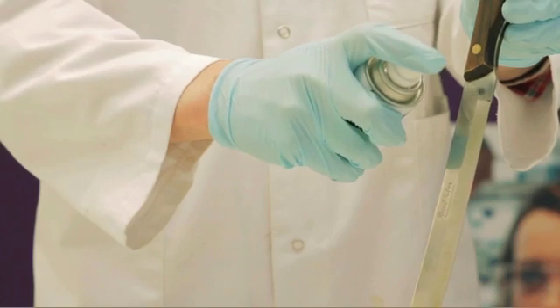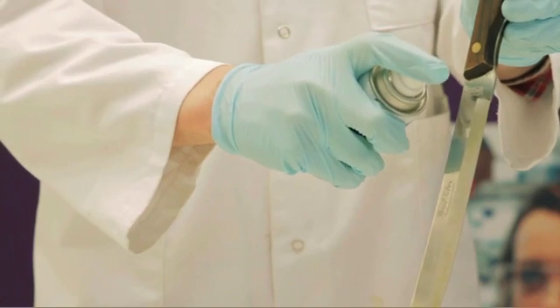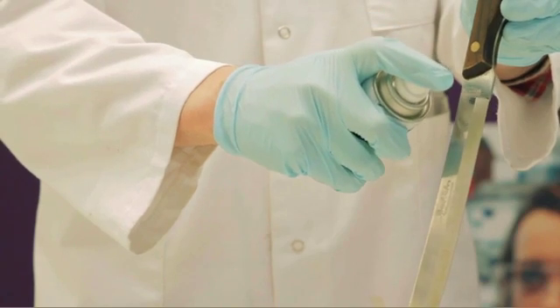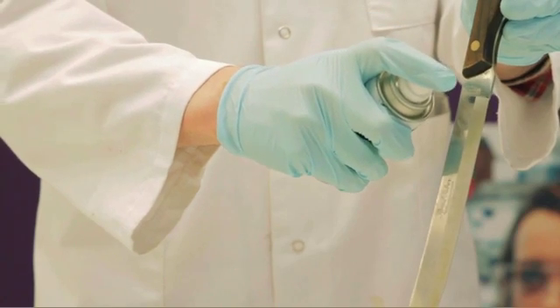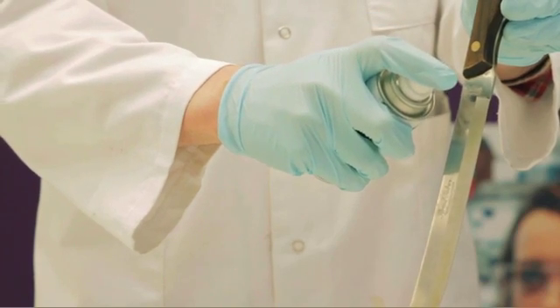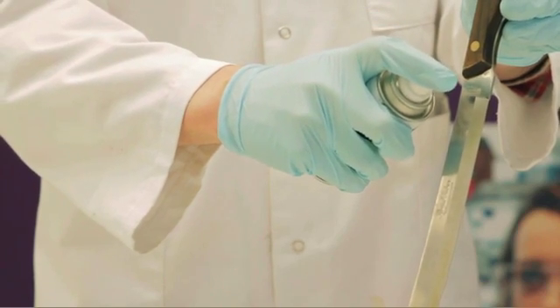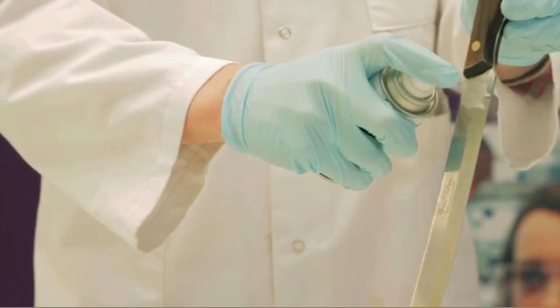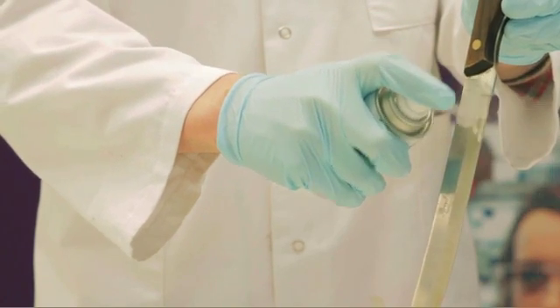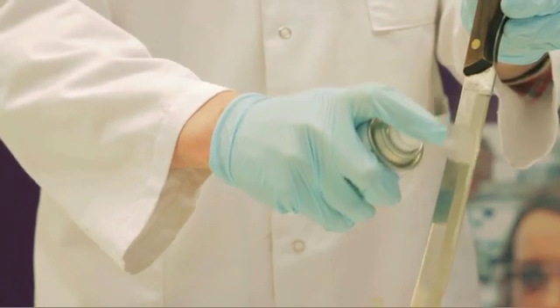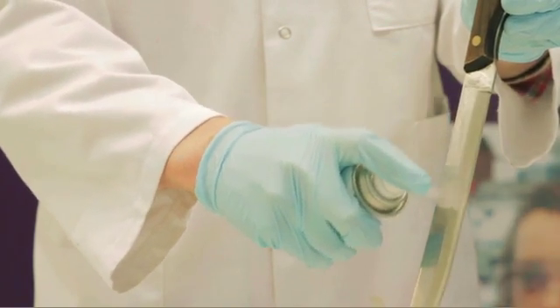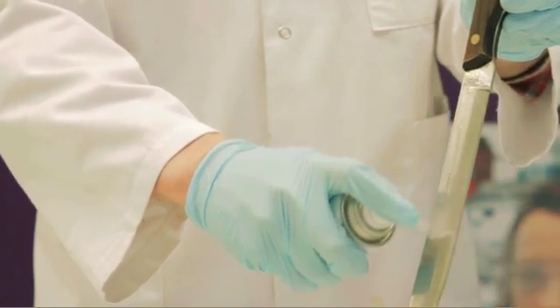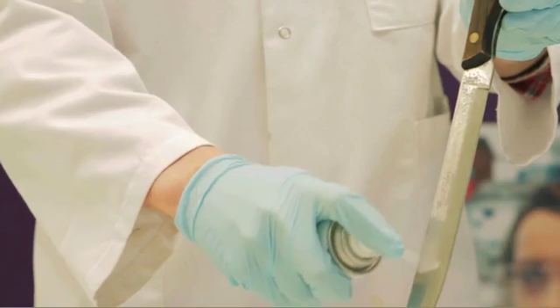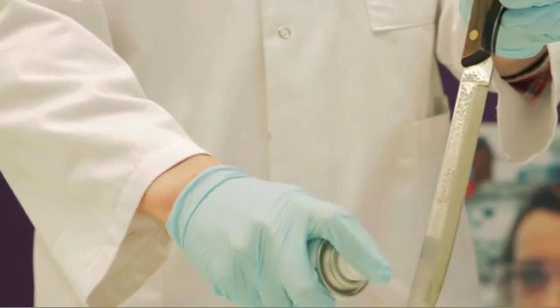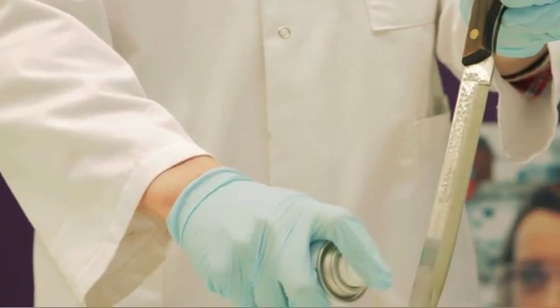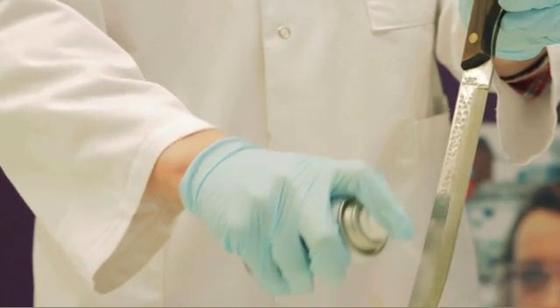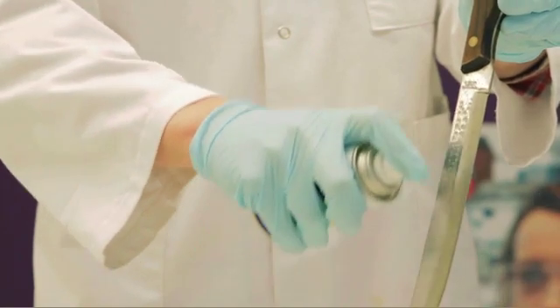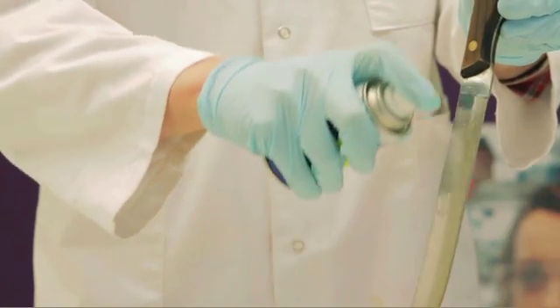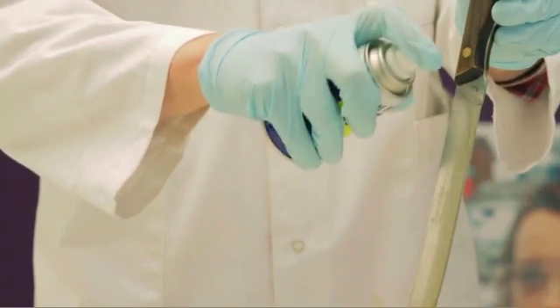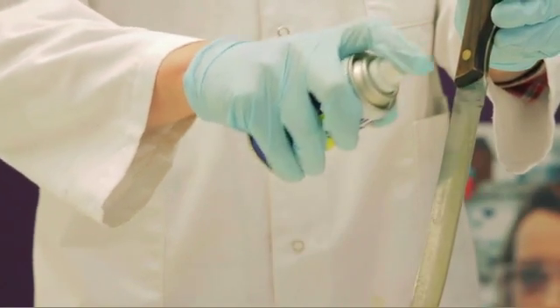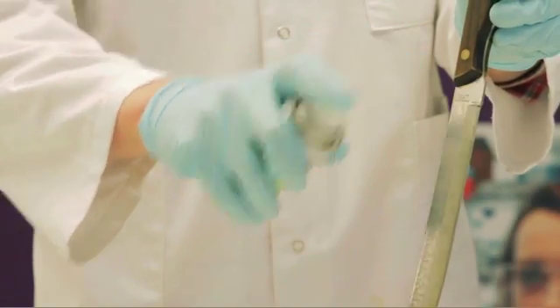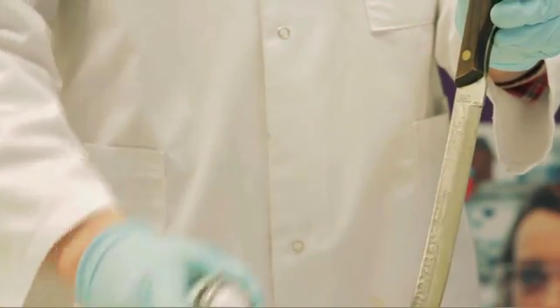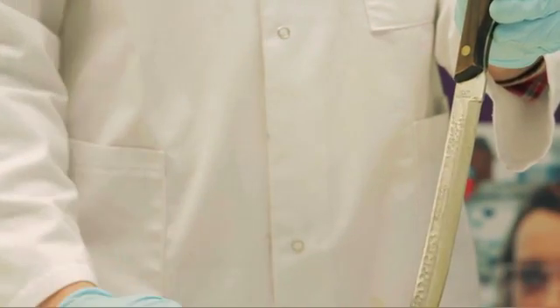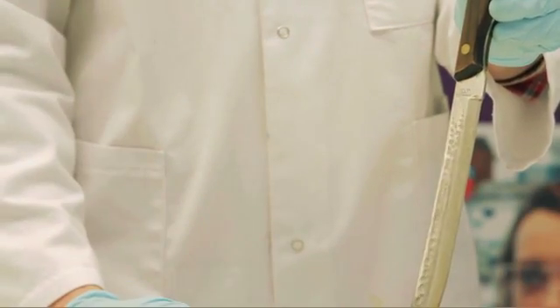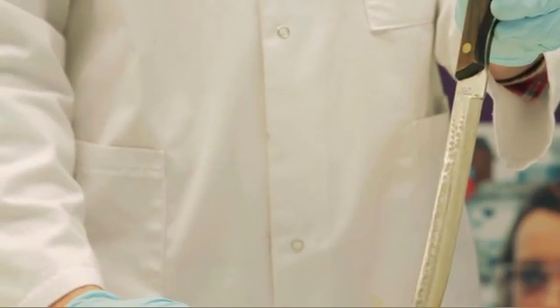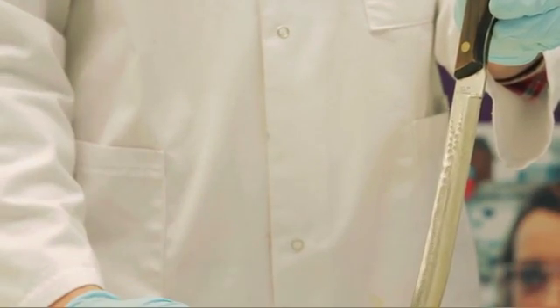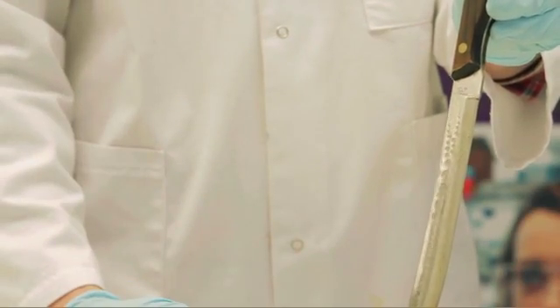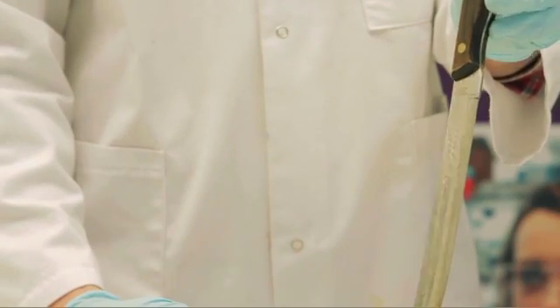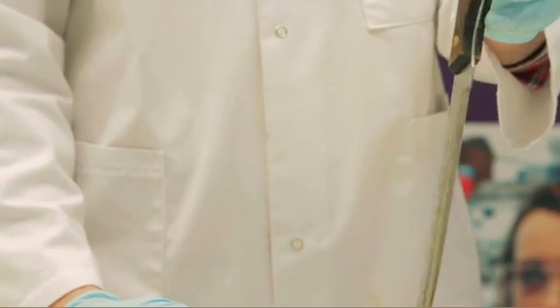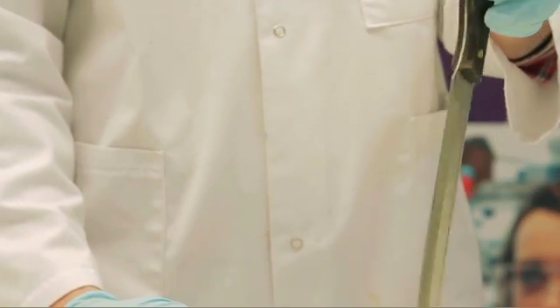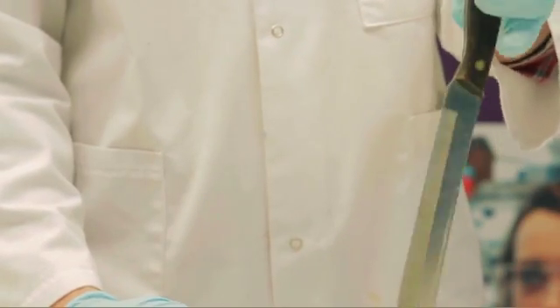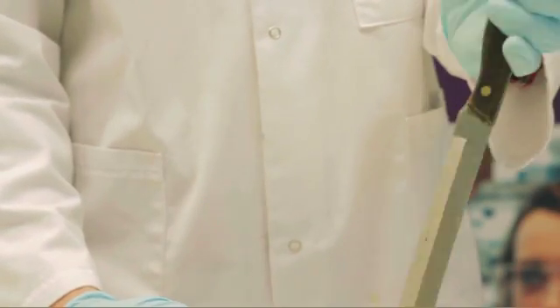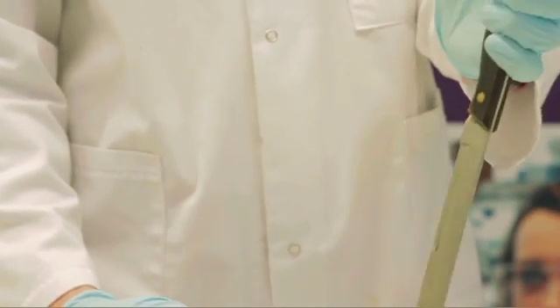What do you think will happen when we repeat the experiment, but we put WD-40 on the blade?